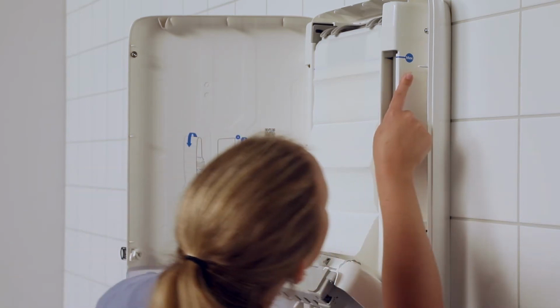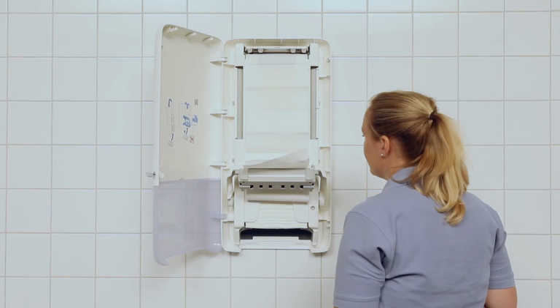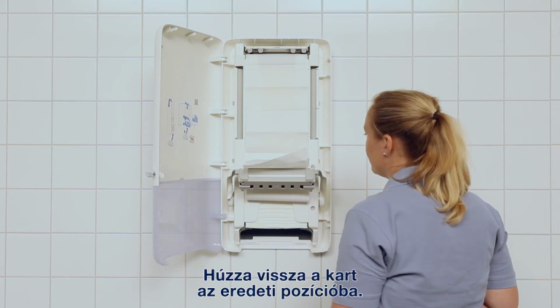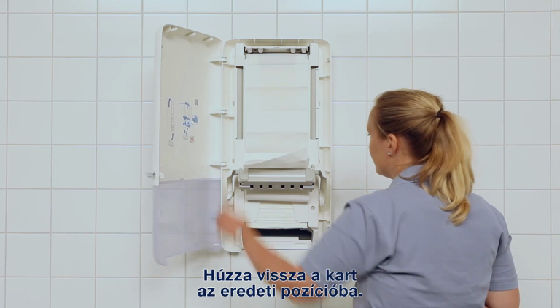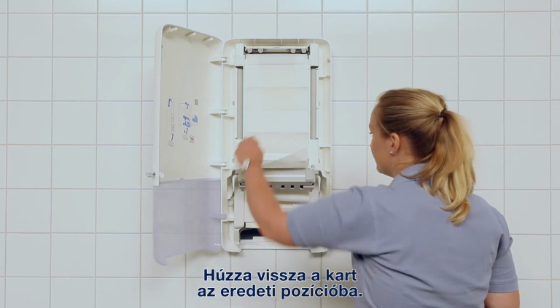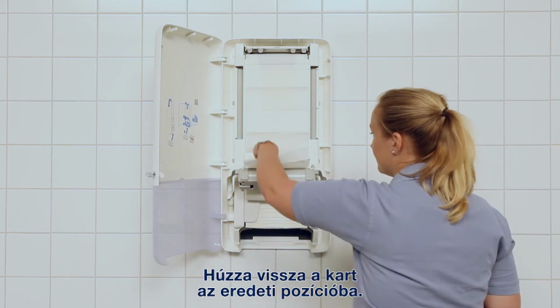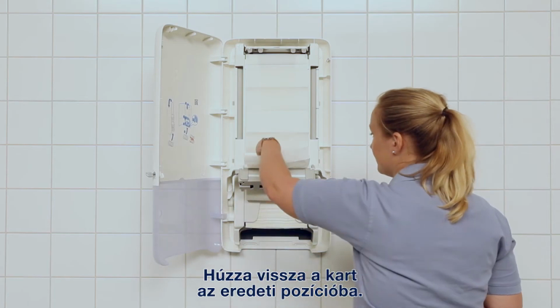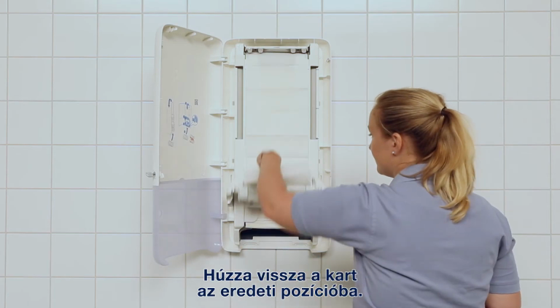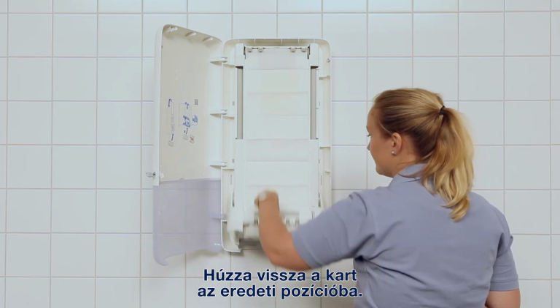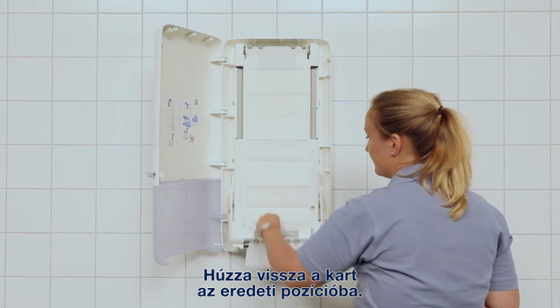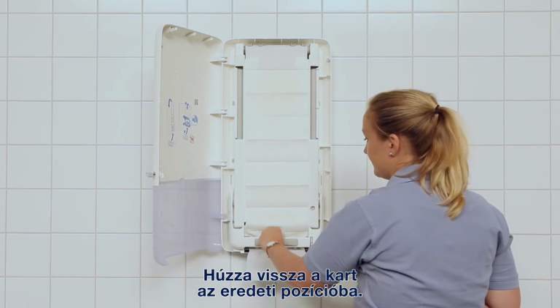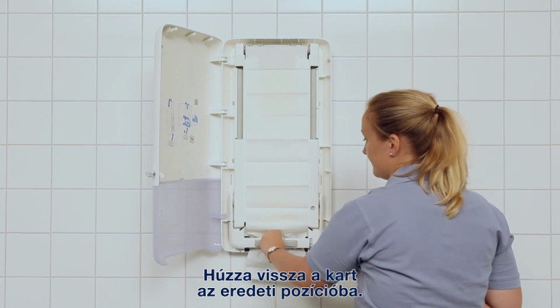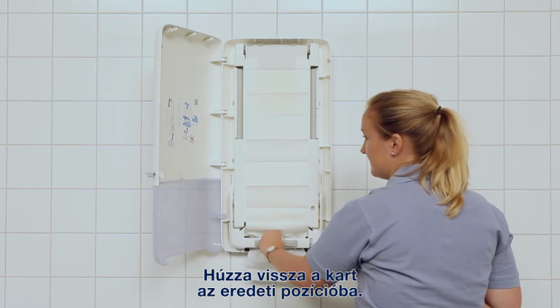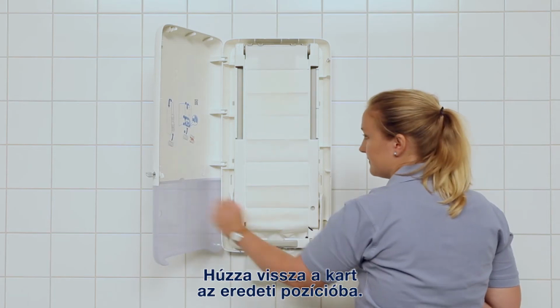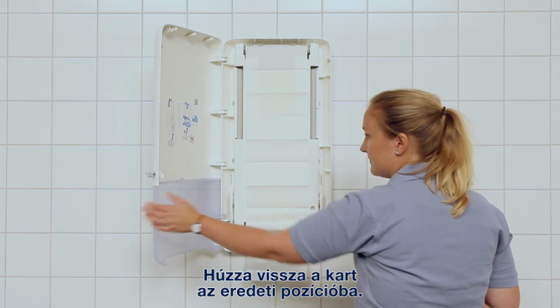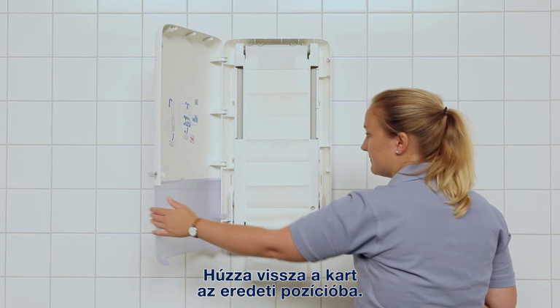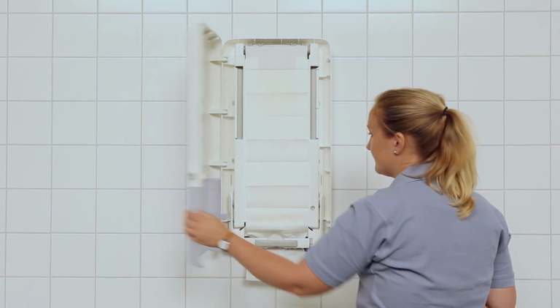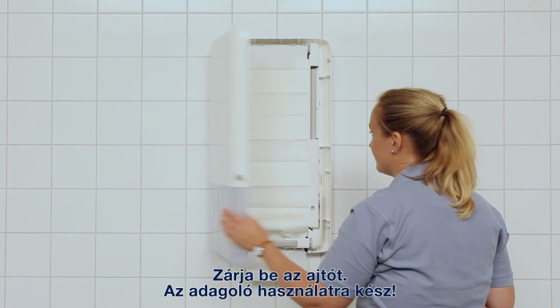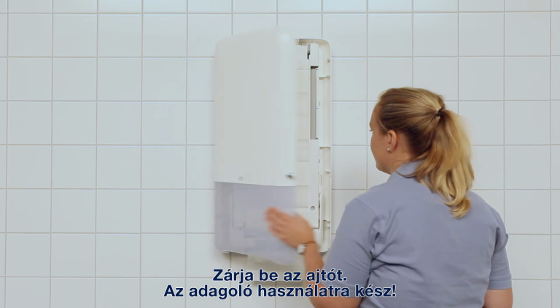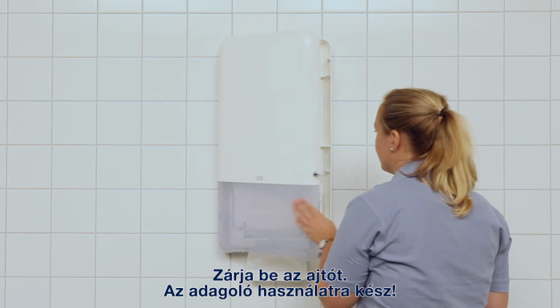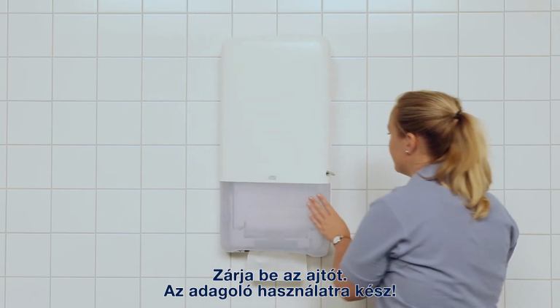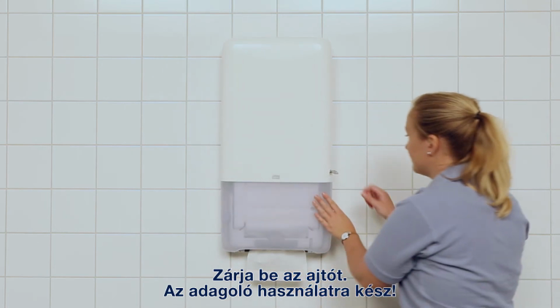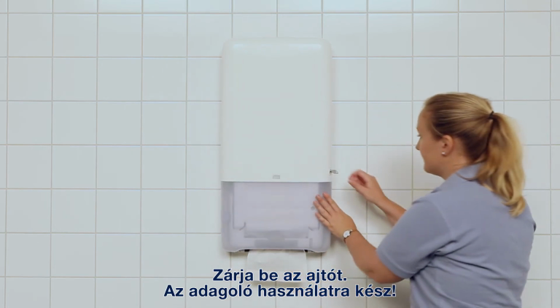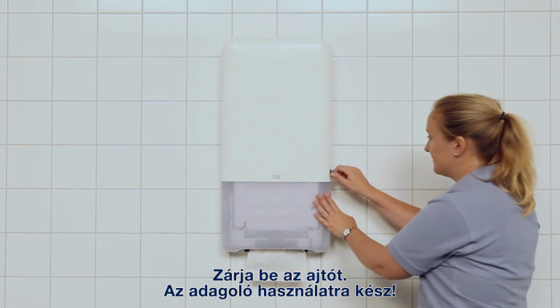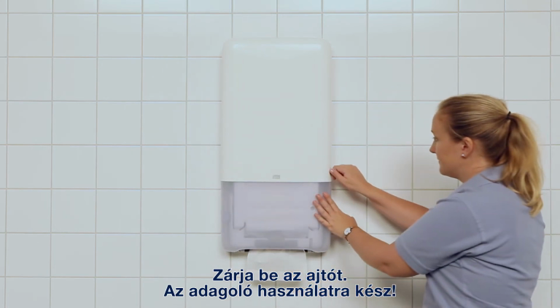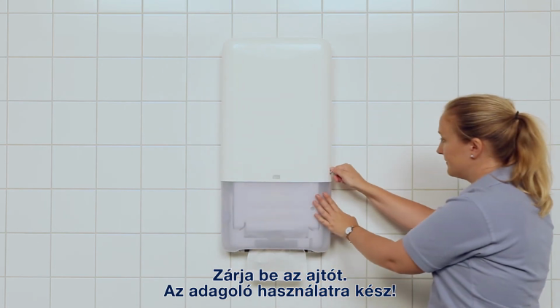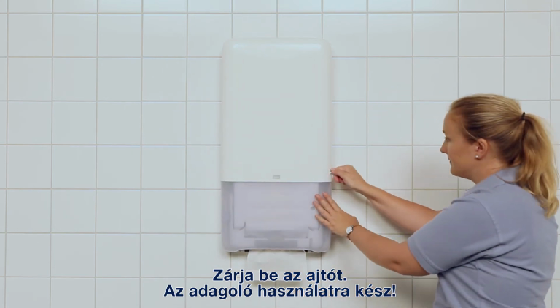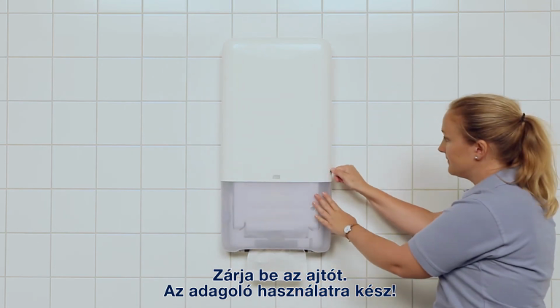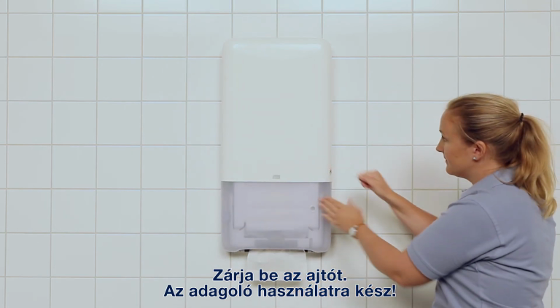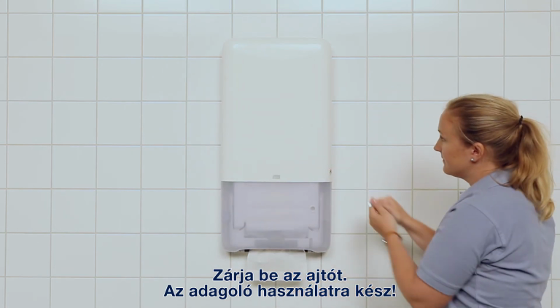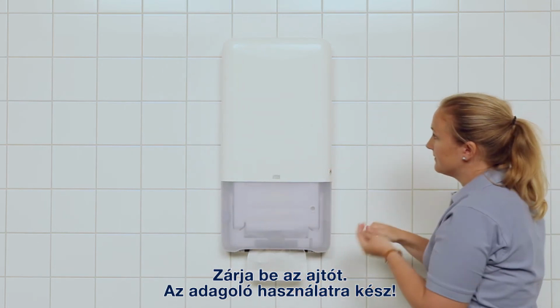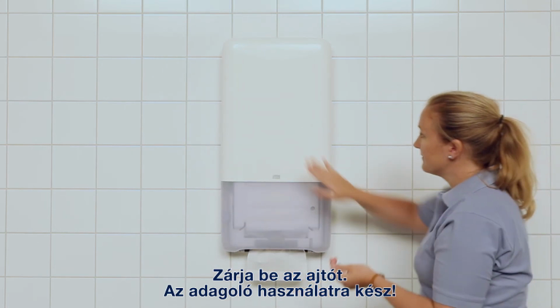Close the handle back into its original position. Close the door and your dispenser is ready.